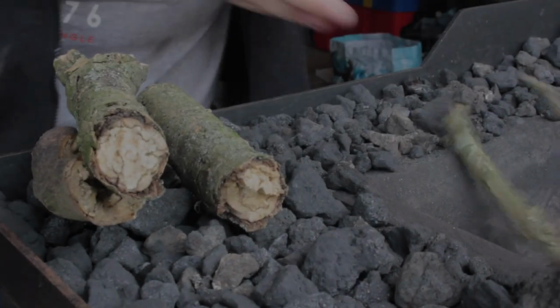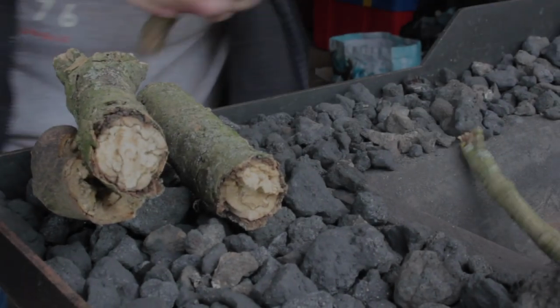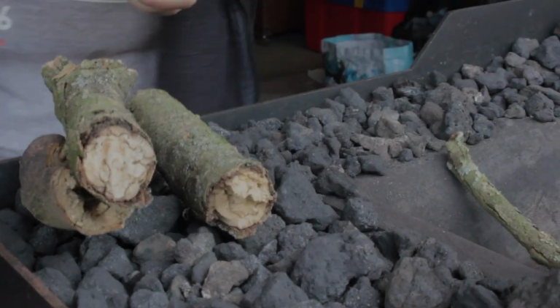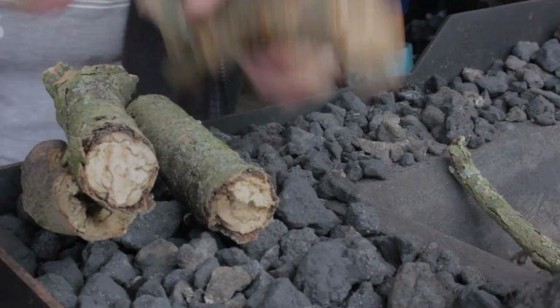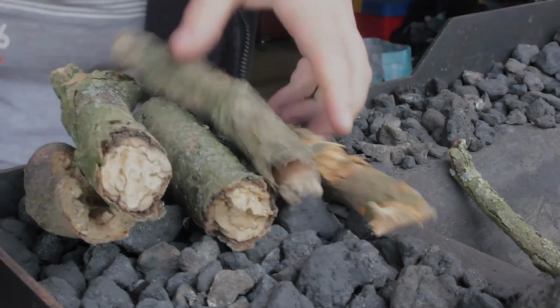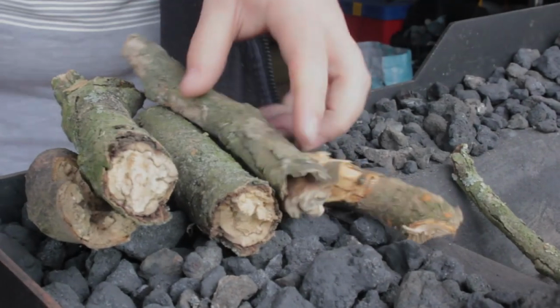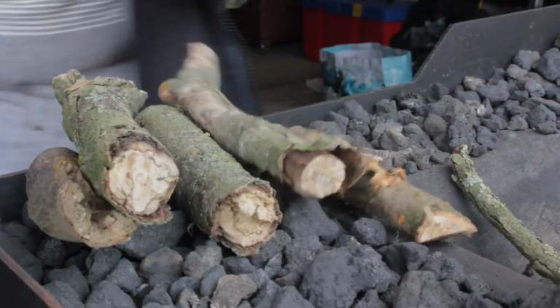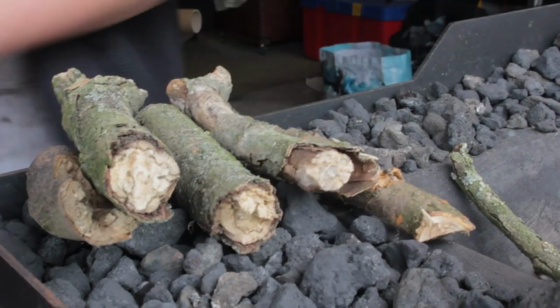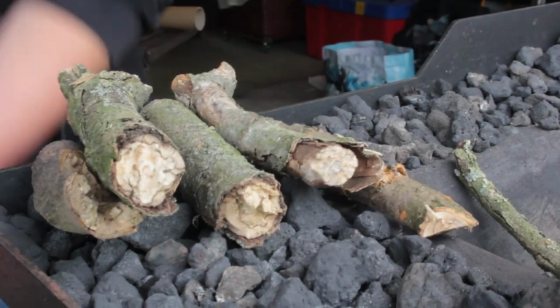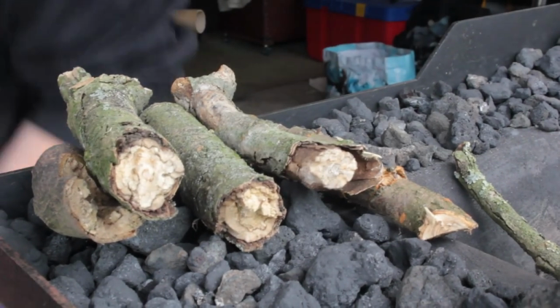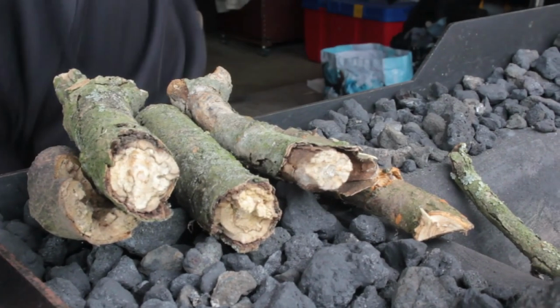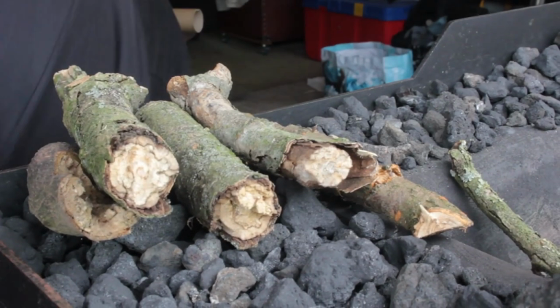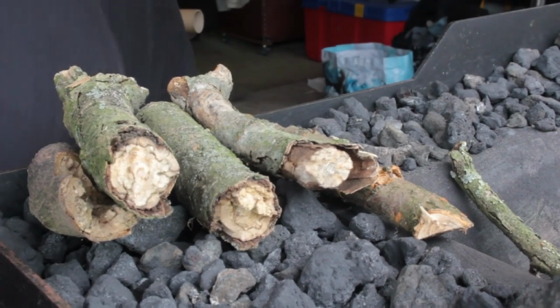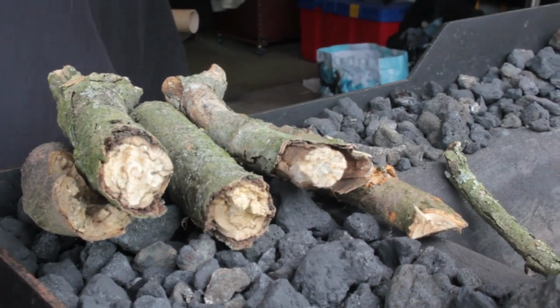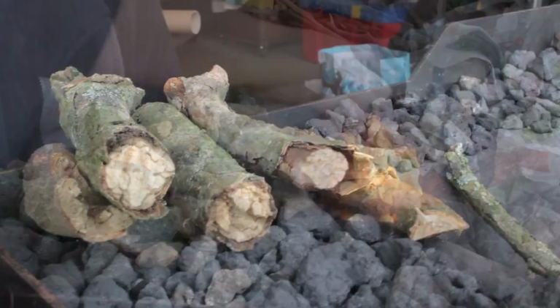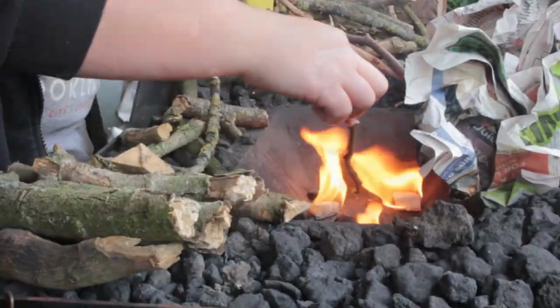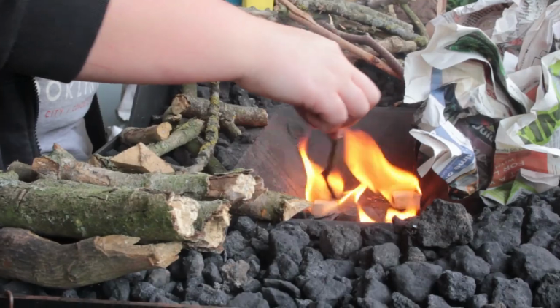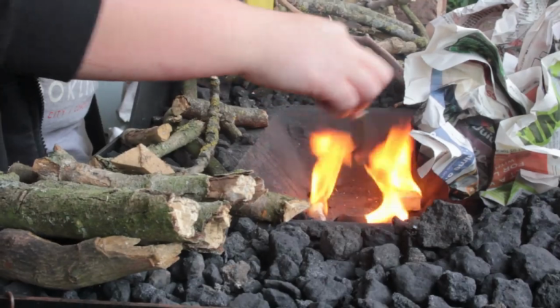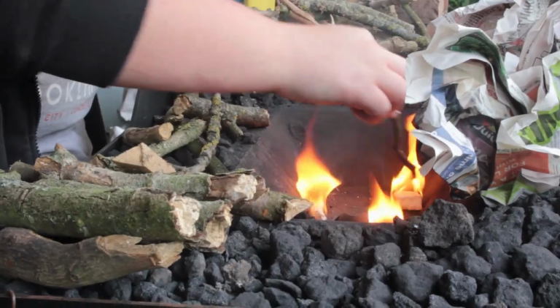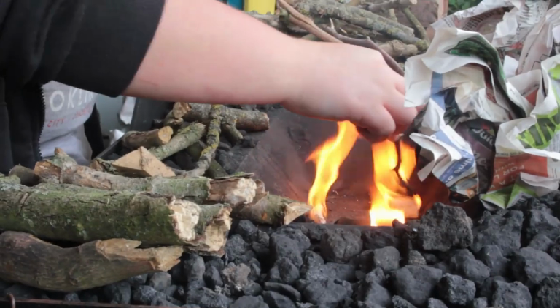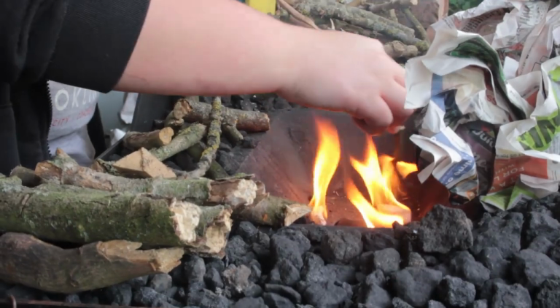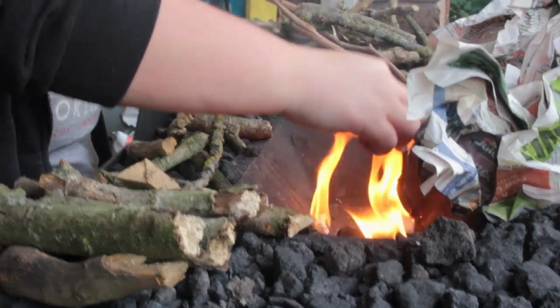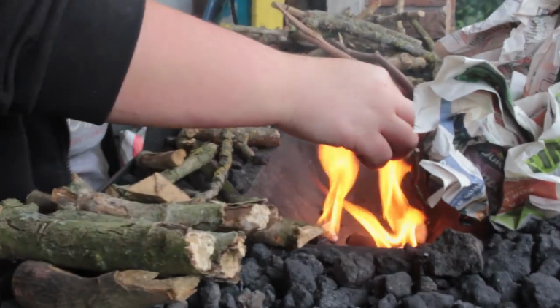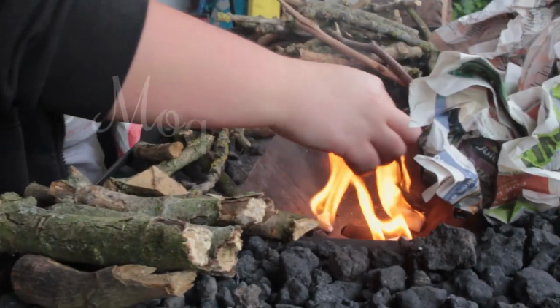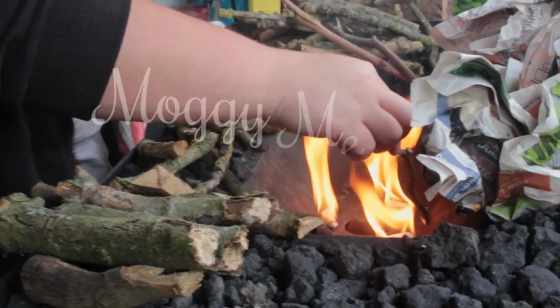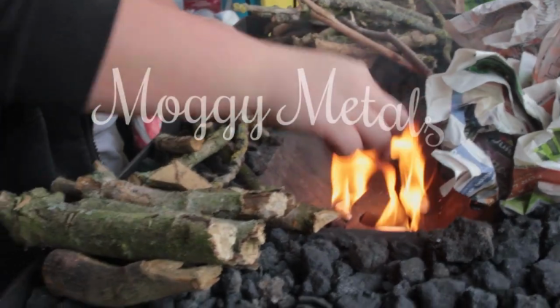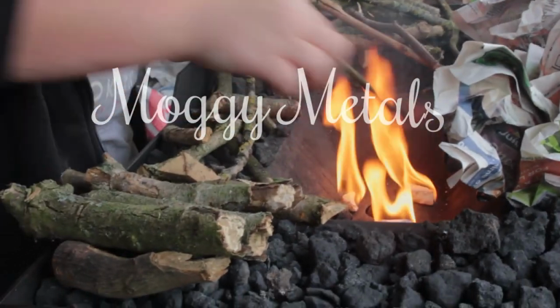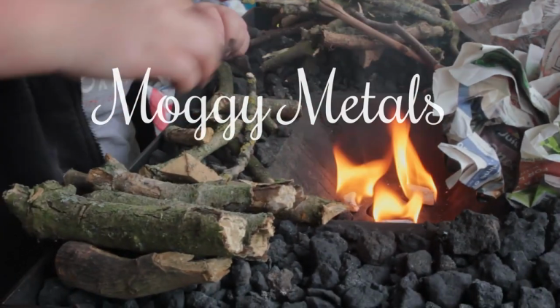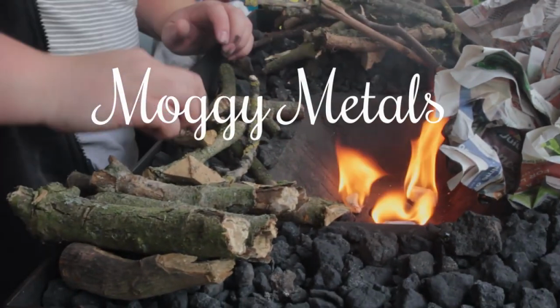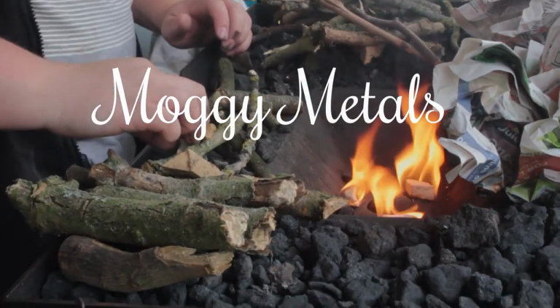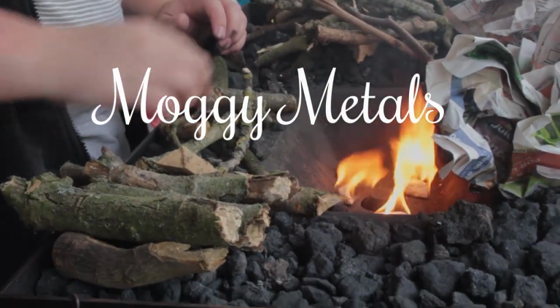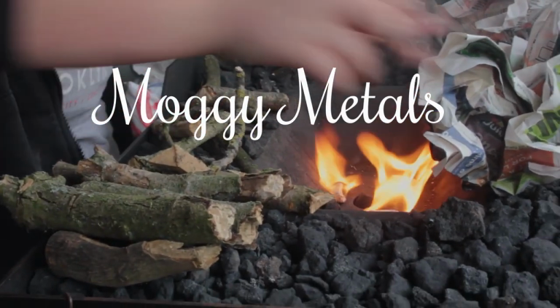Hello, welcome to the first Moggy Method. Today I will be making my full-size lantern stake.